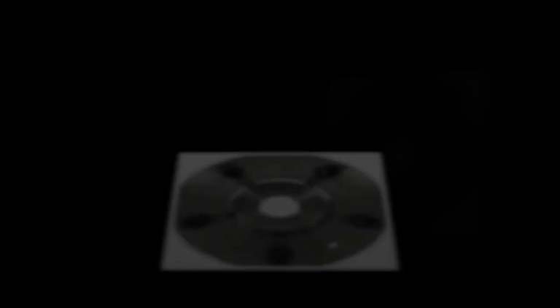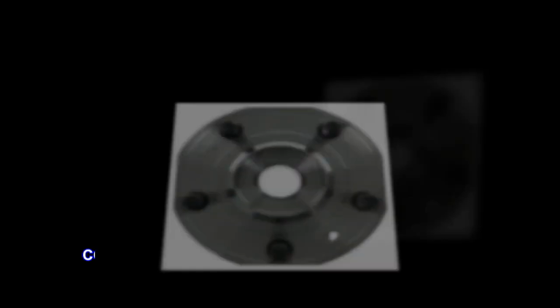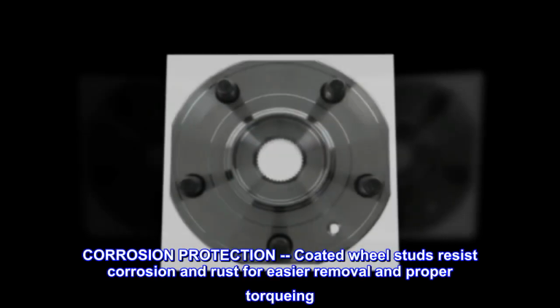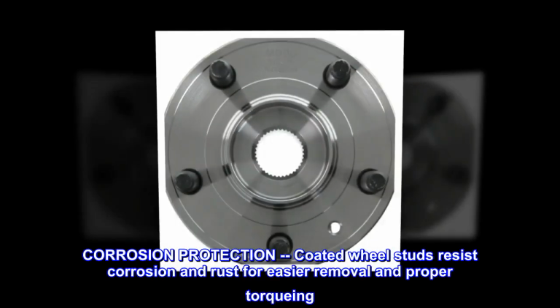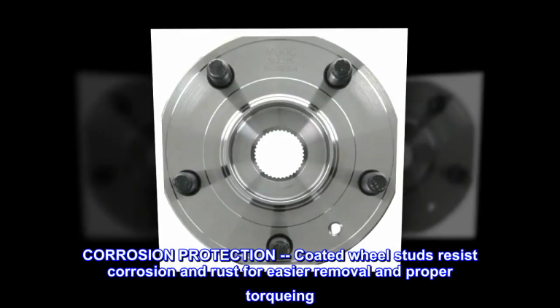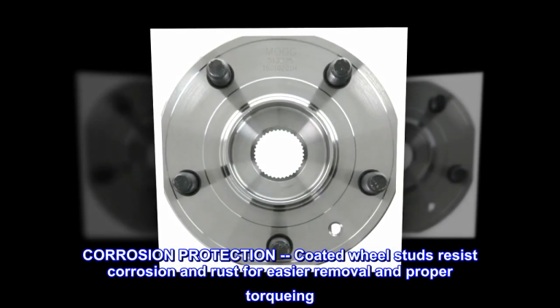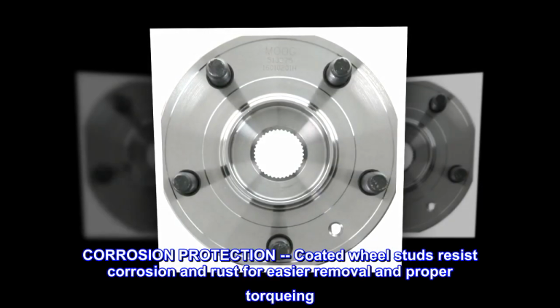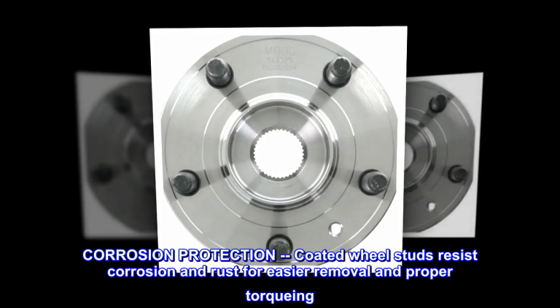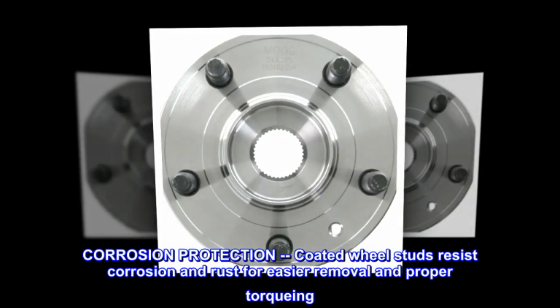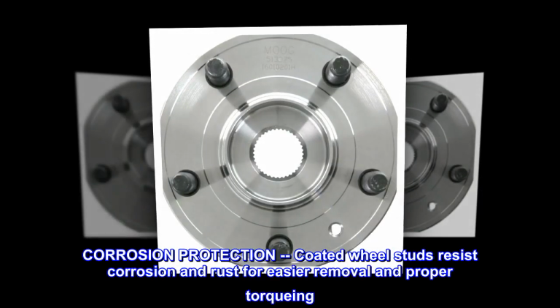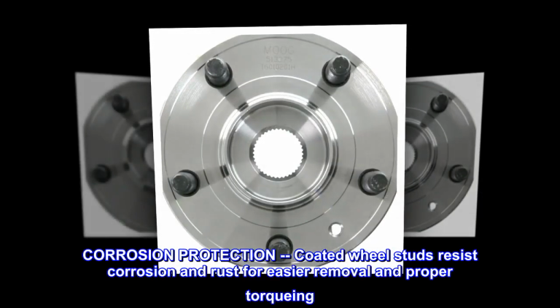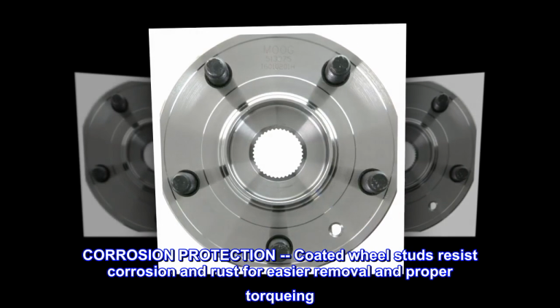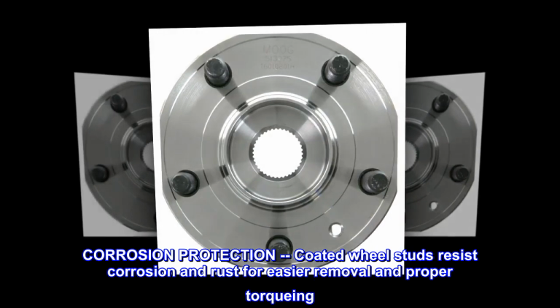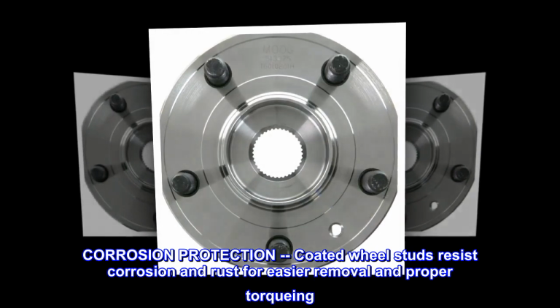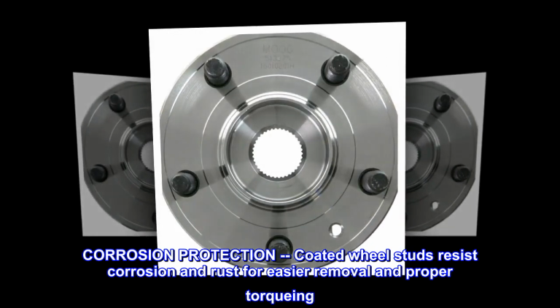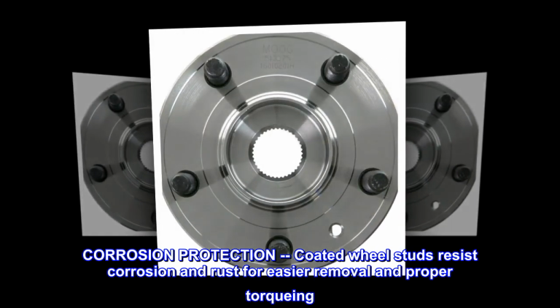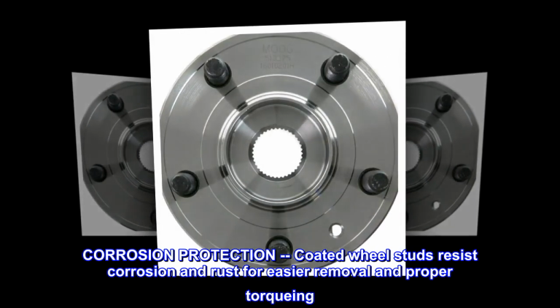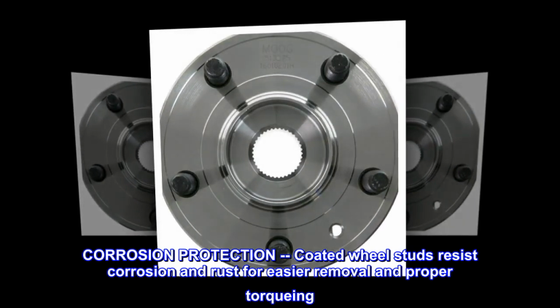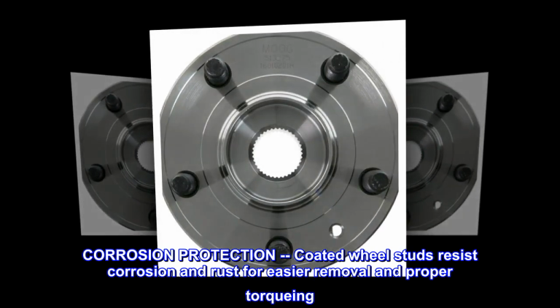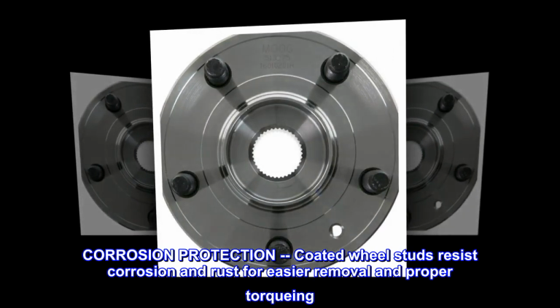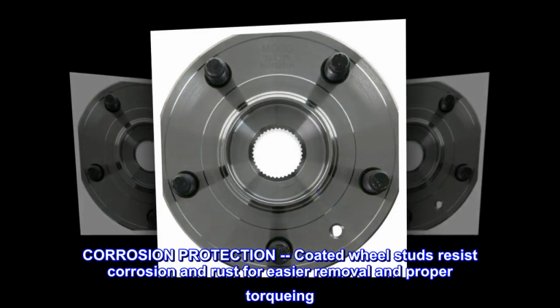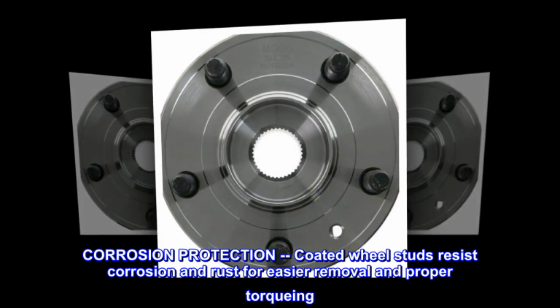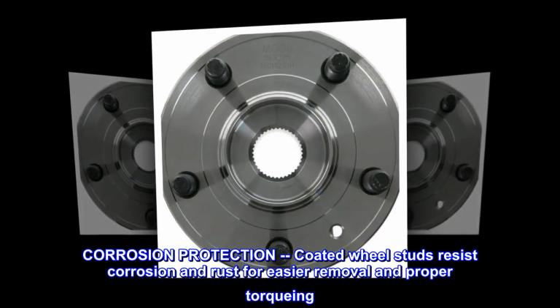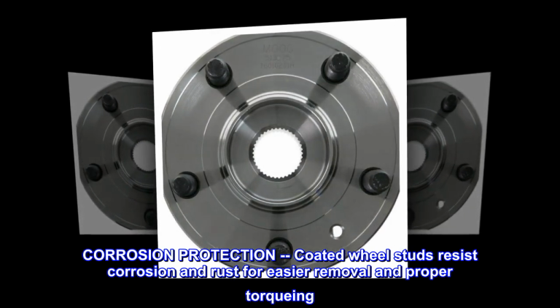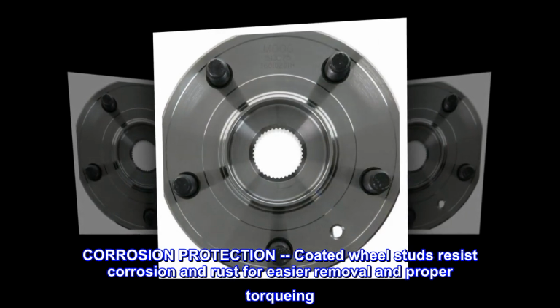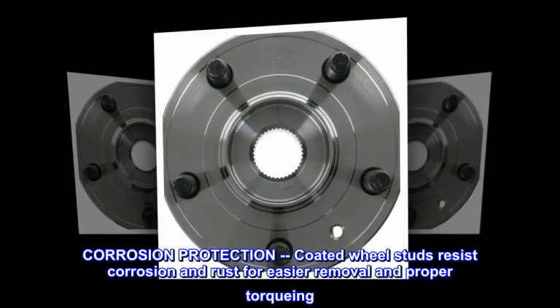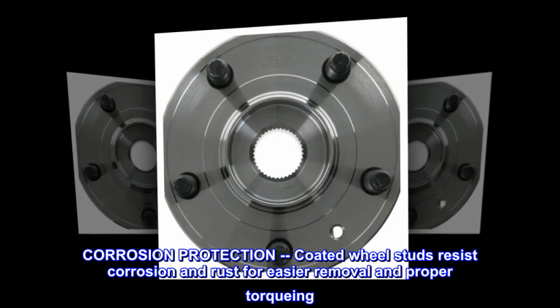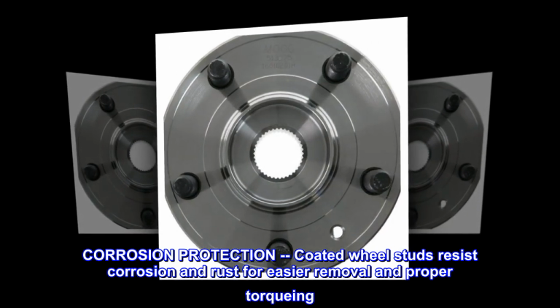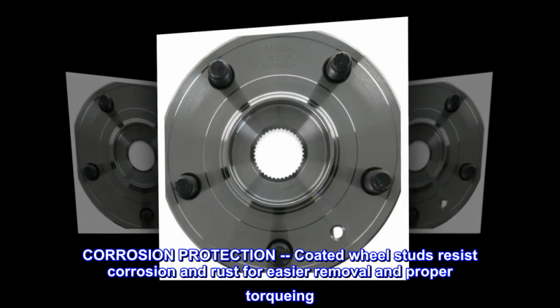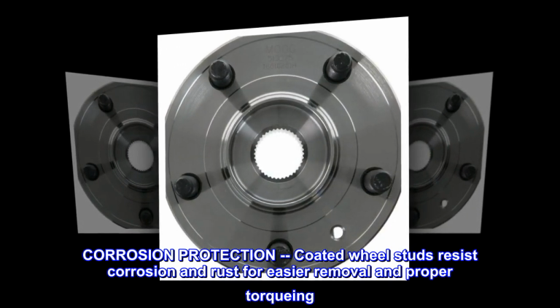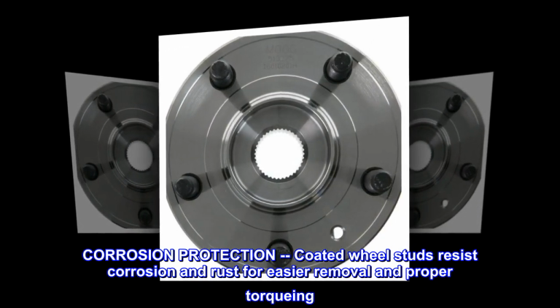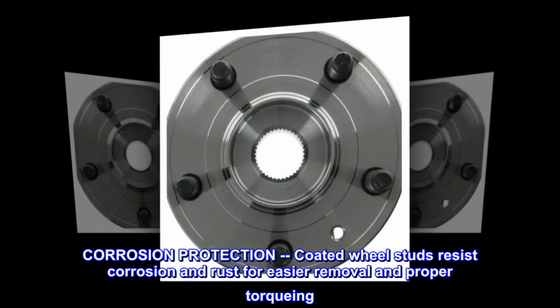Corrosion protection. Coated wheel studs resist corrosion and rust for easier removal and proper torquing.